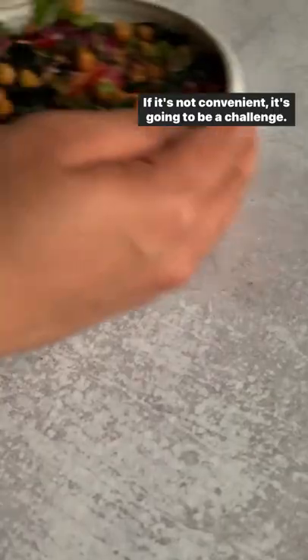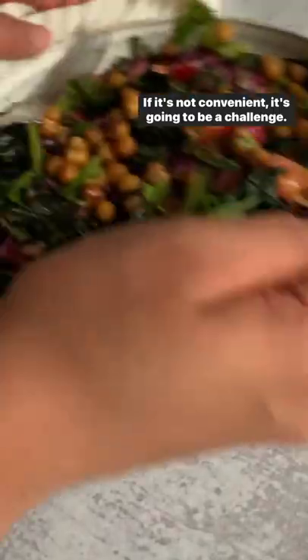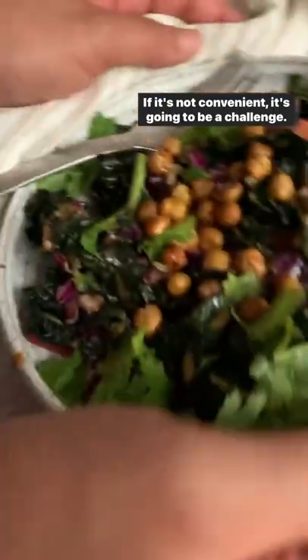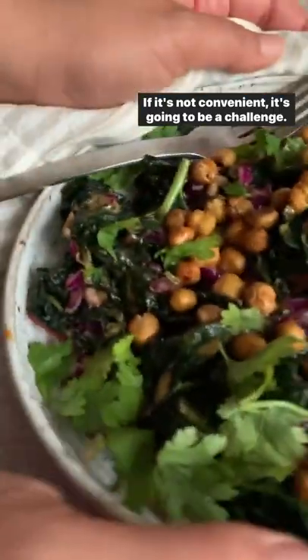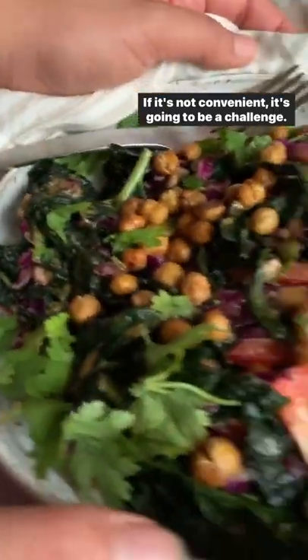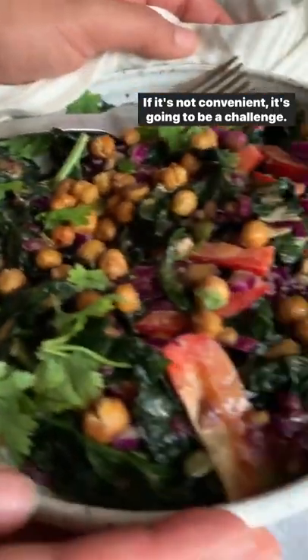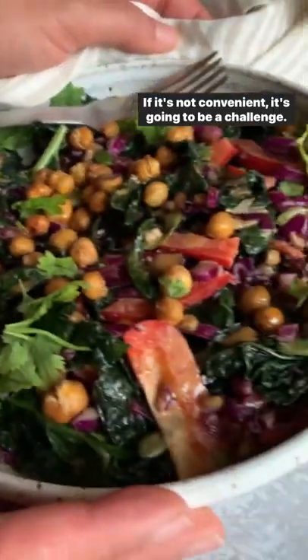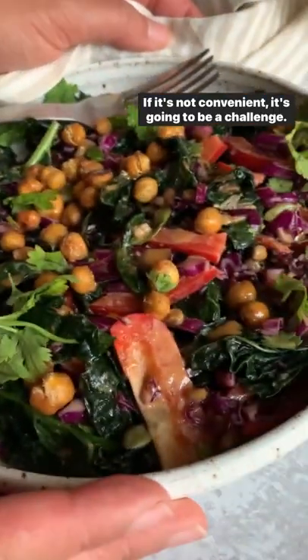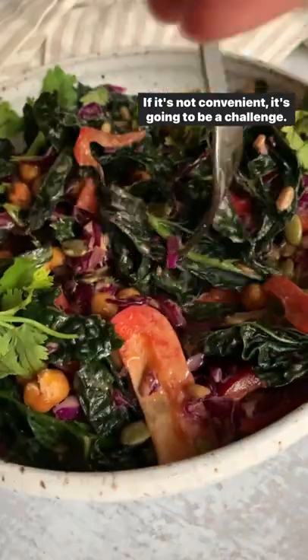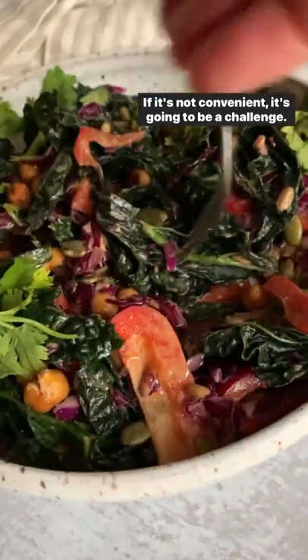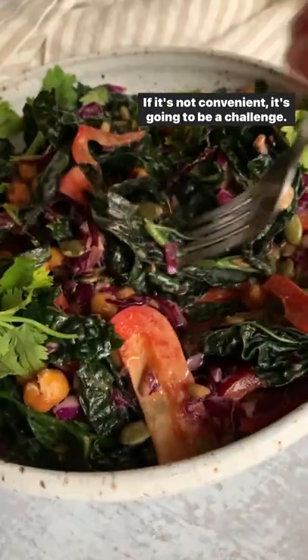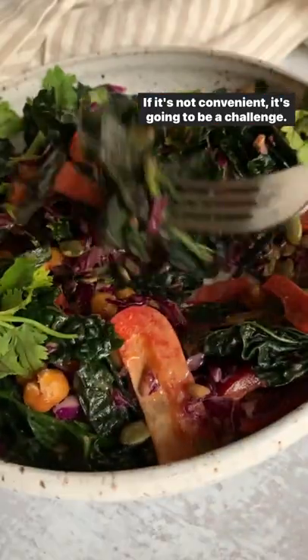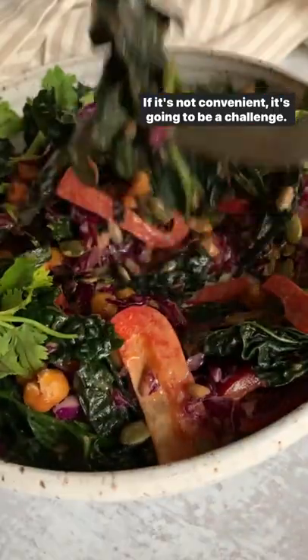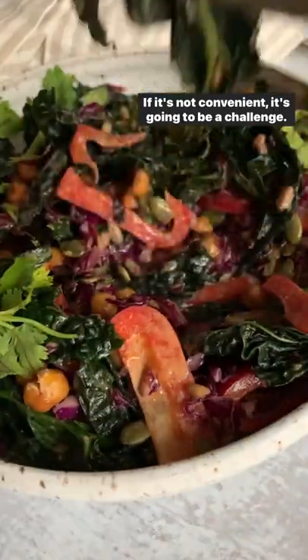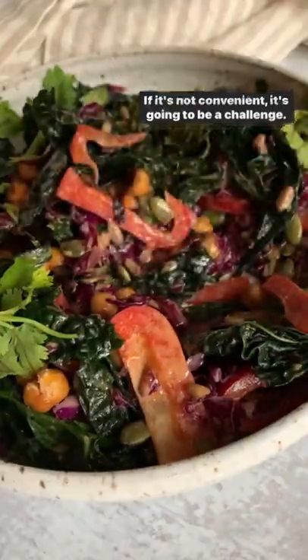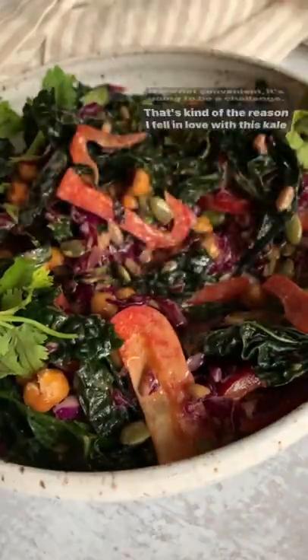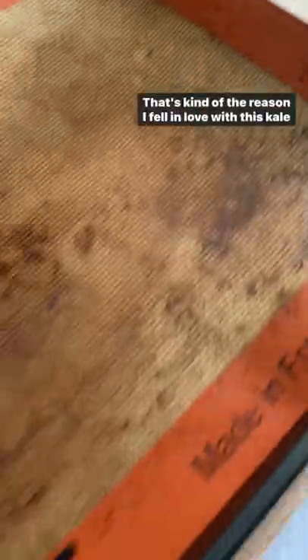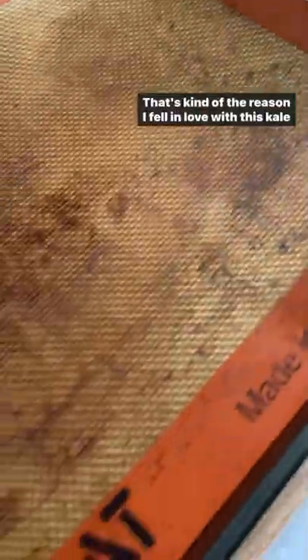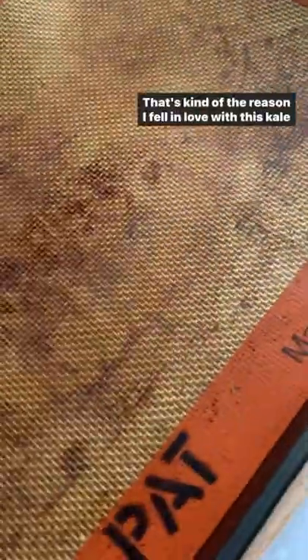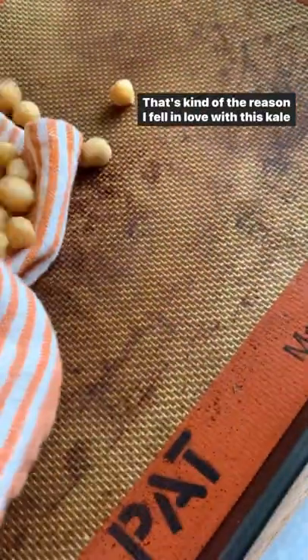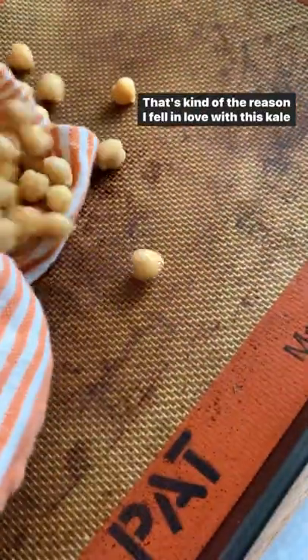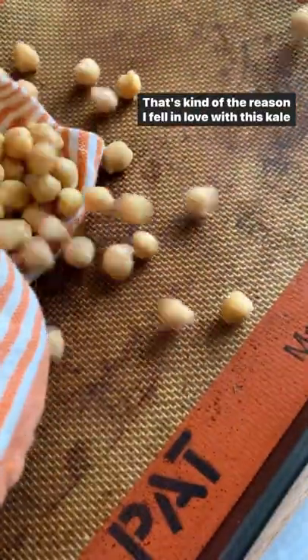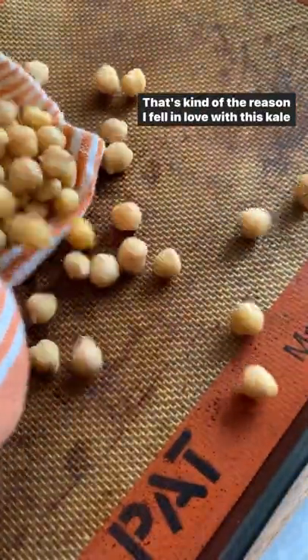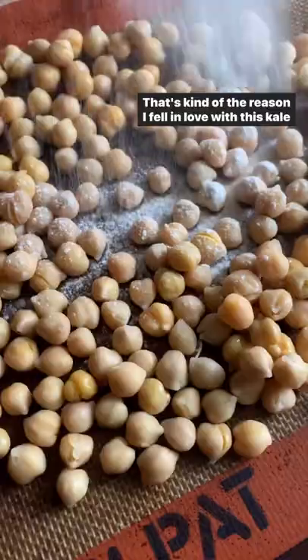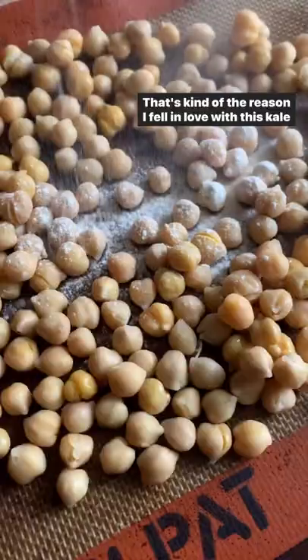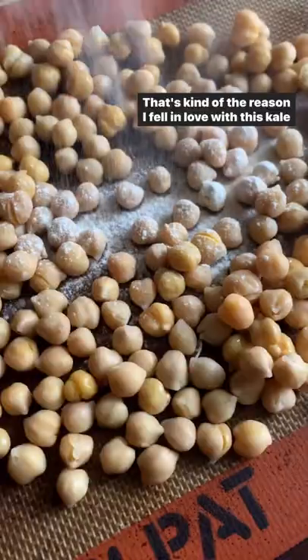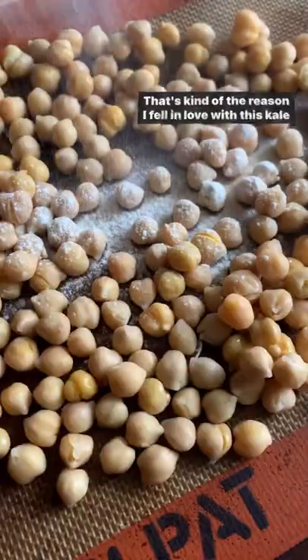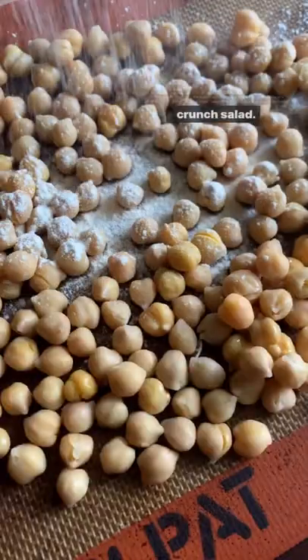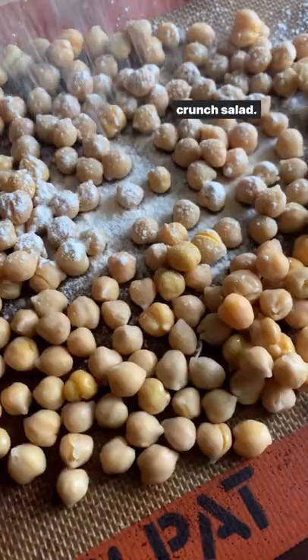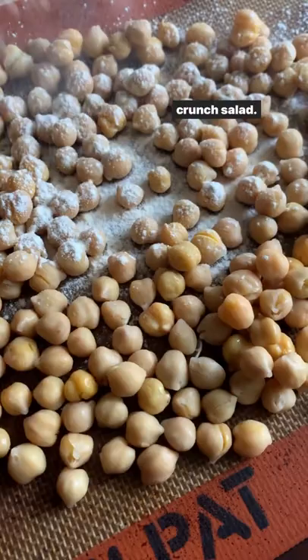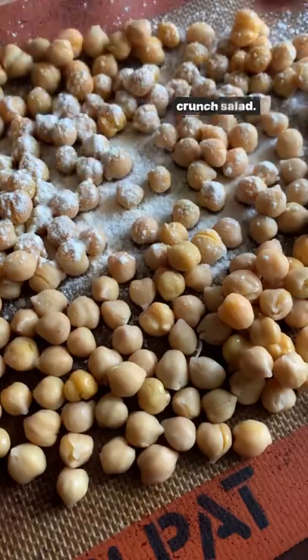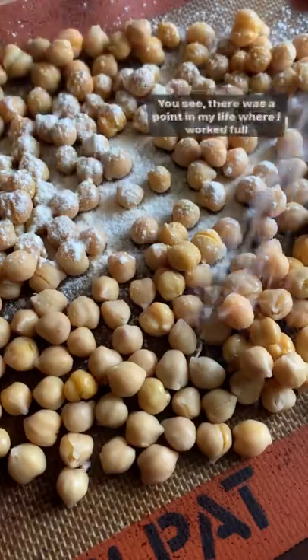If it's not convenient, it's going to be a challenge. That's kind of the reason I fell in love with this kale crunch salad.